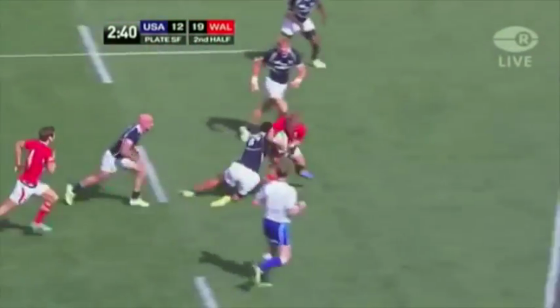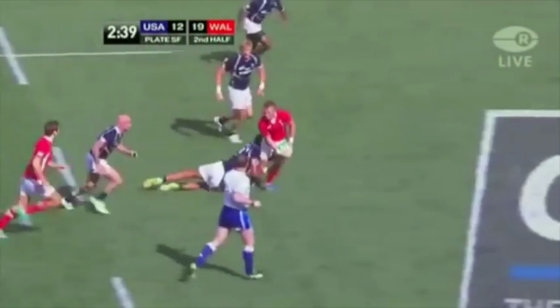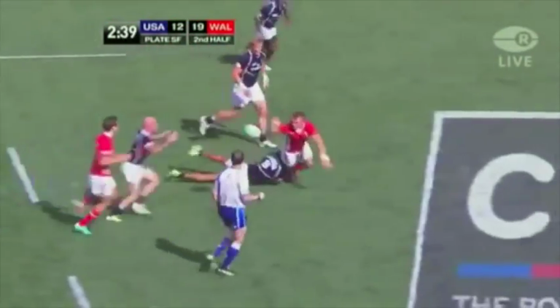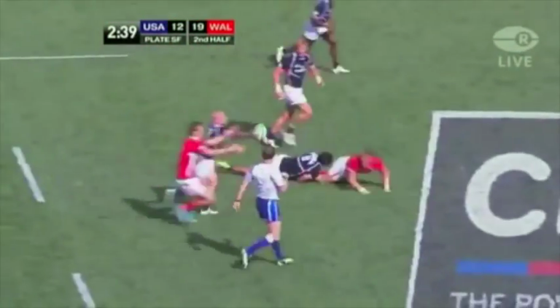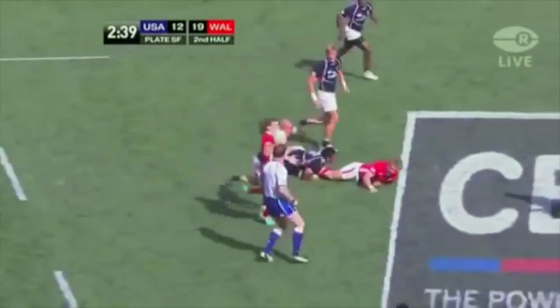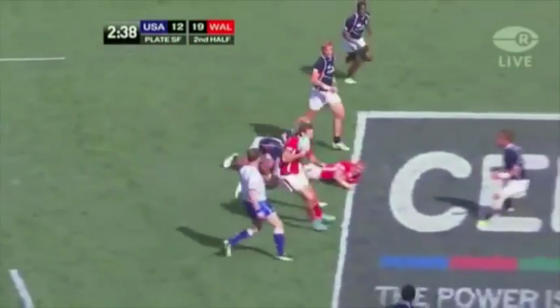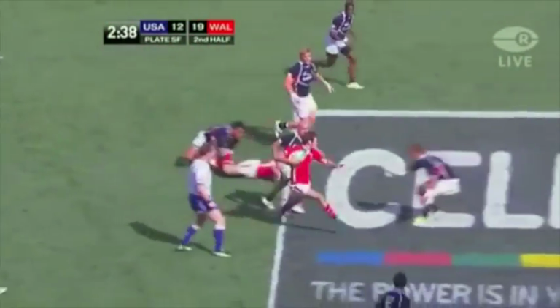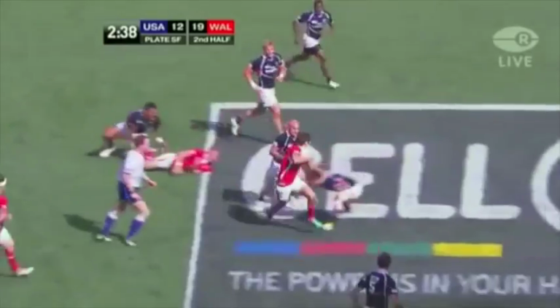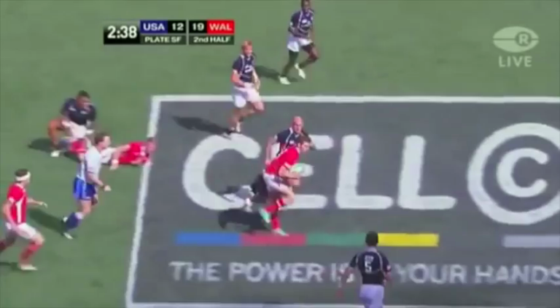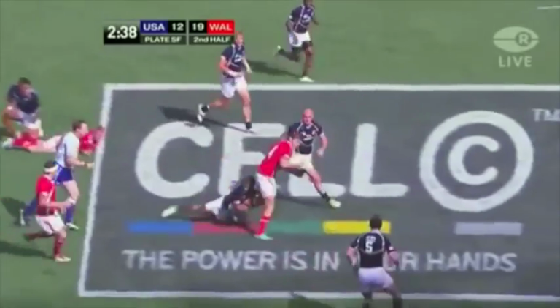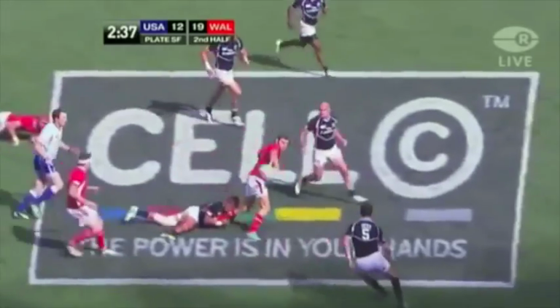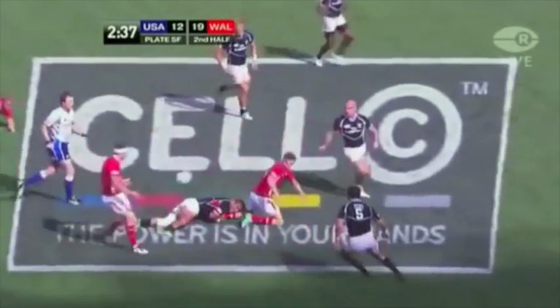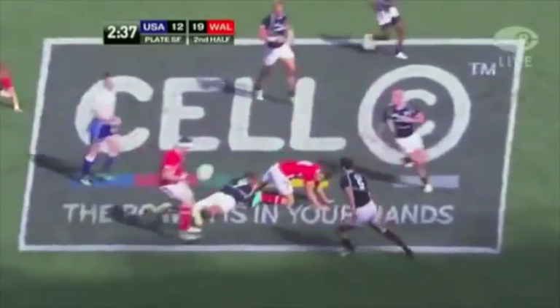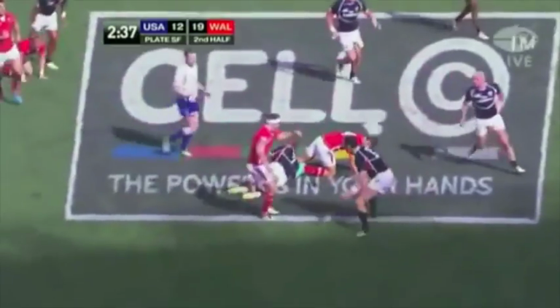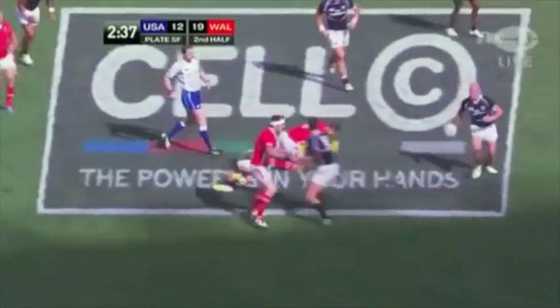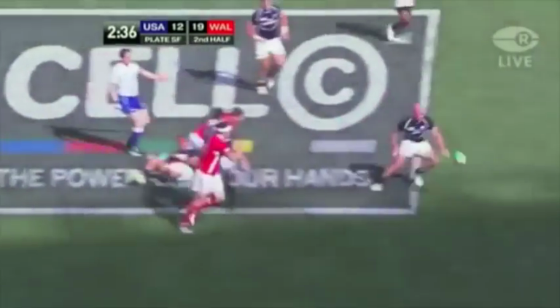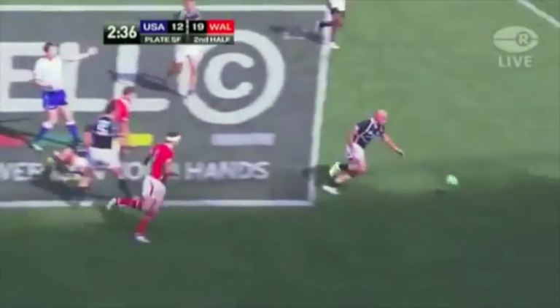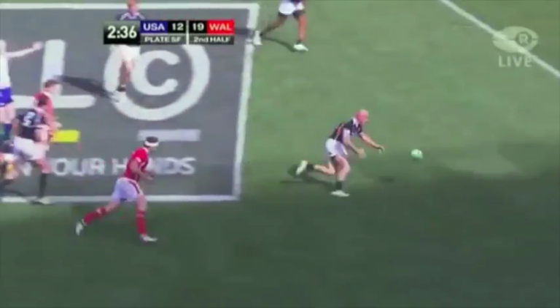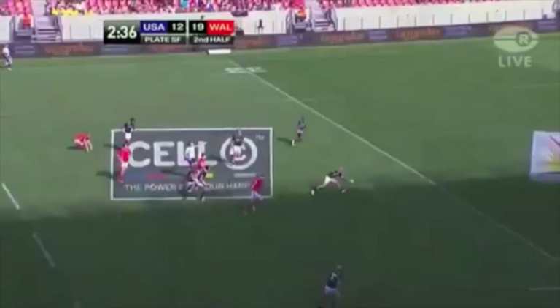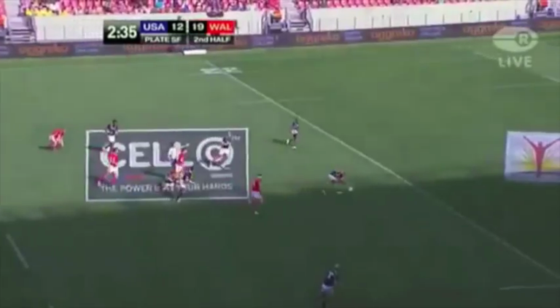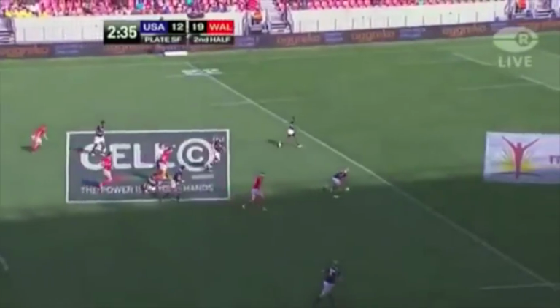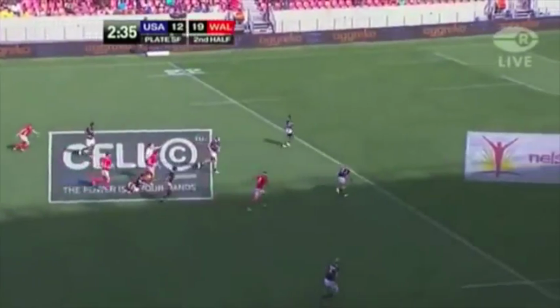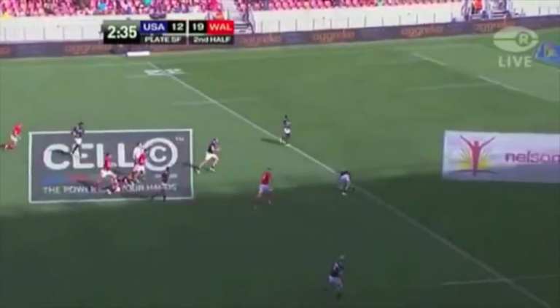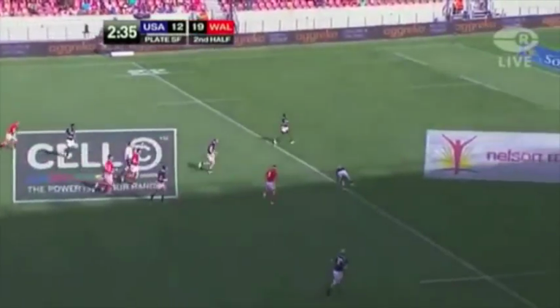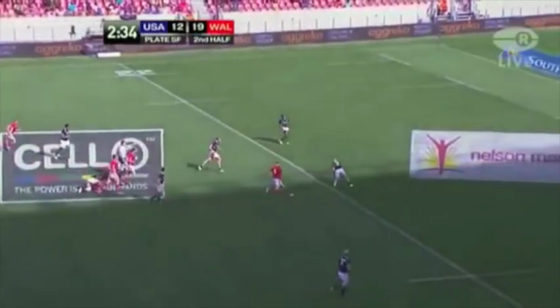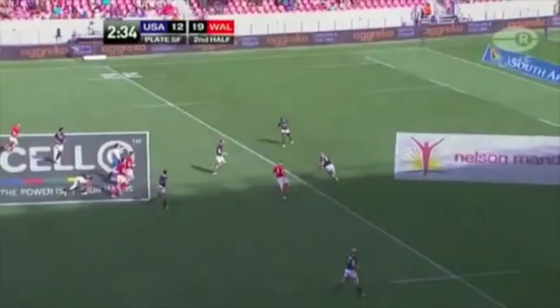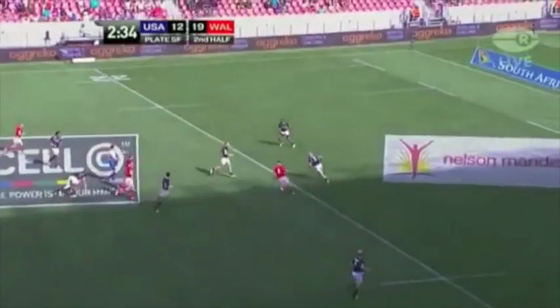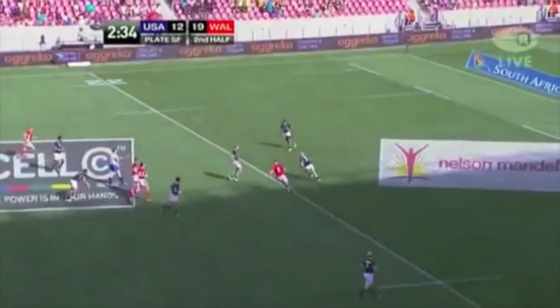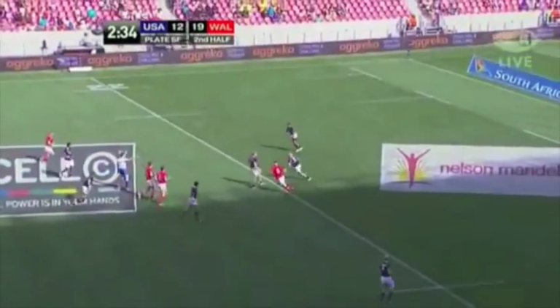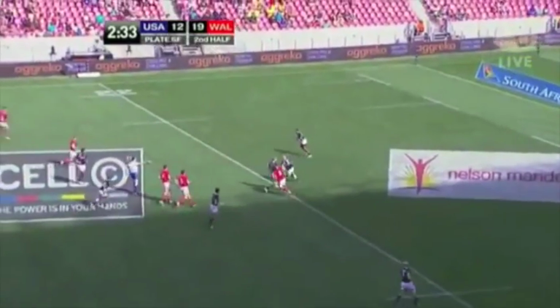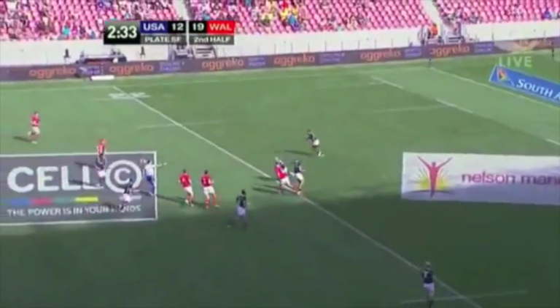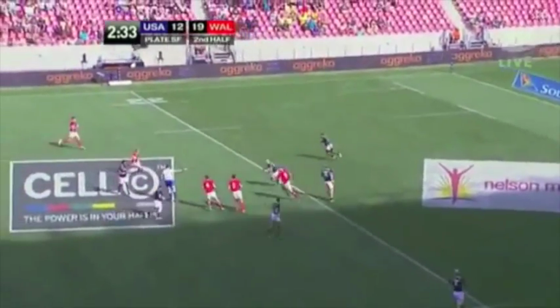Lovely little sidestep there from Corey Allen. Wales is making some changes, but now they've lost the ball again.